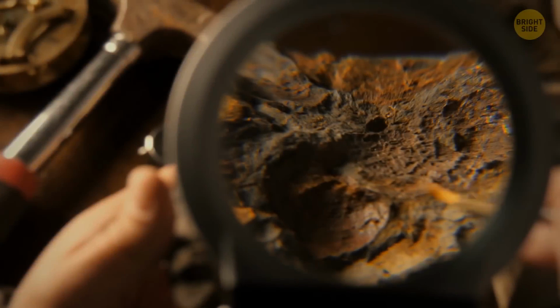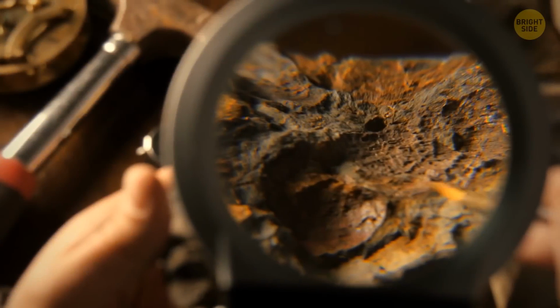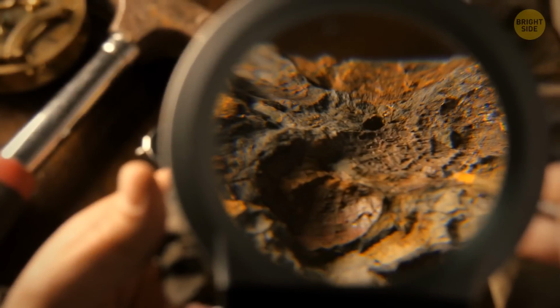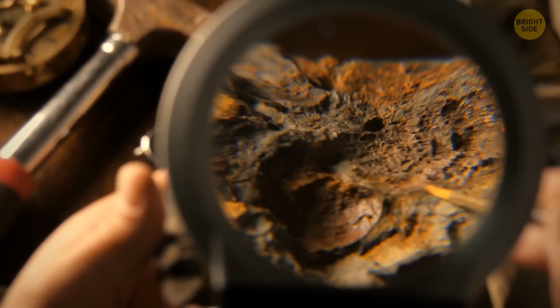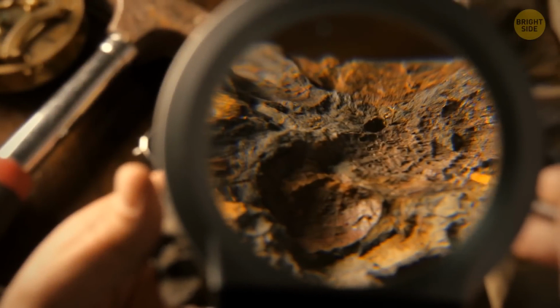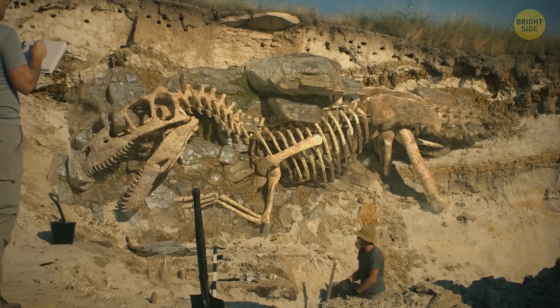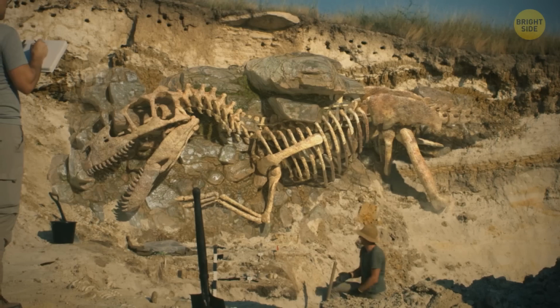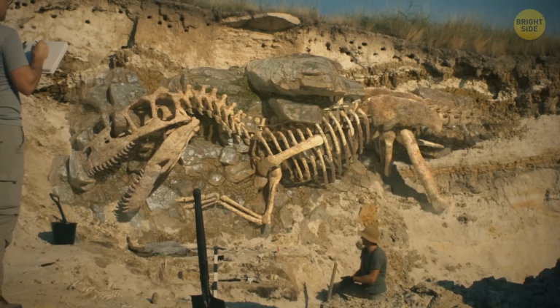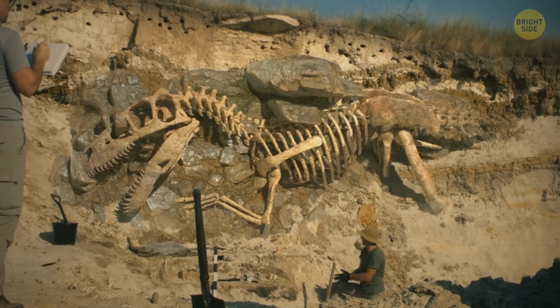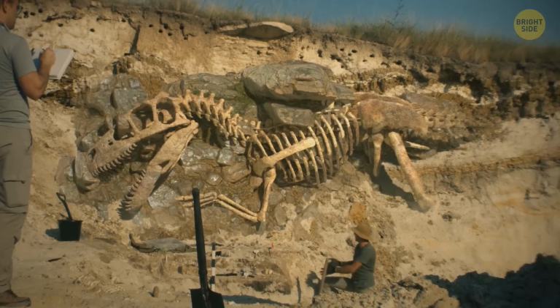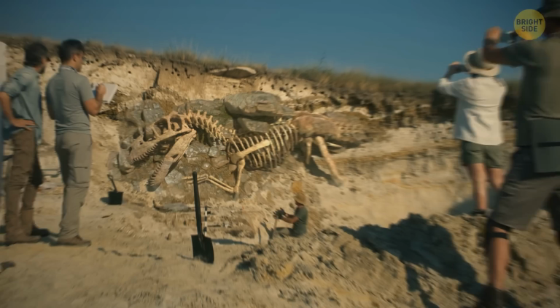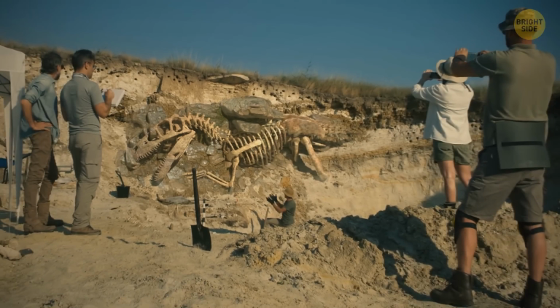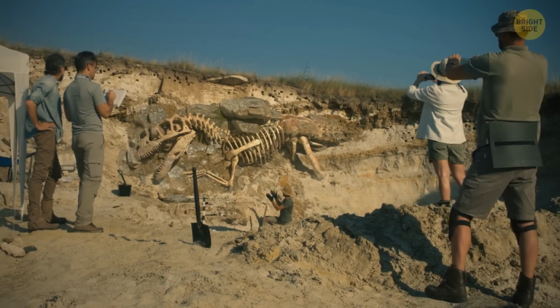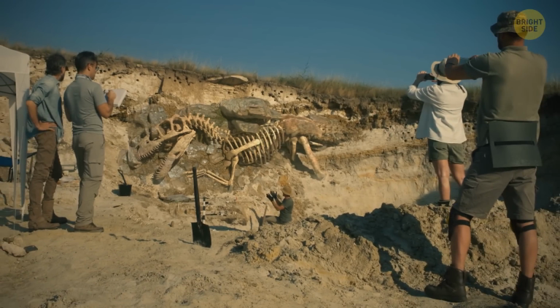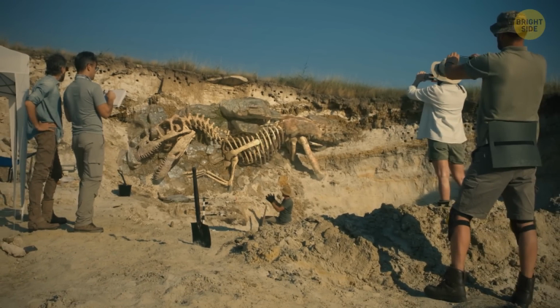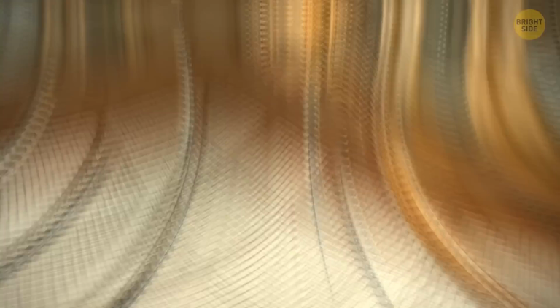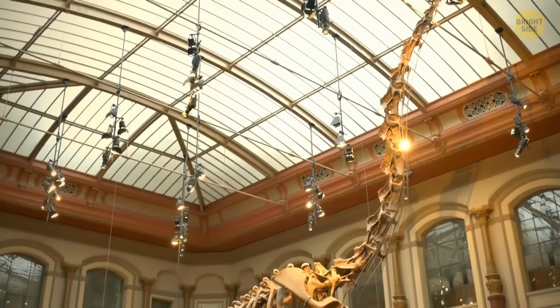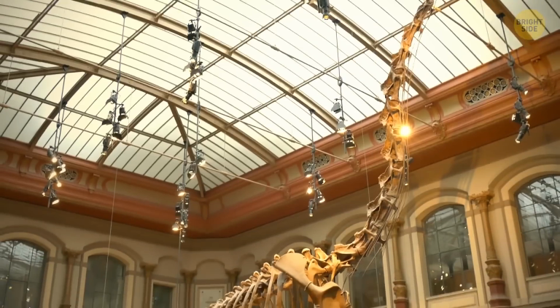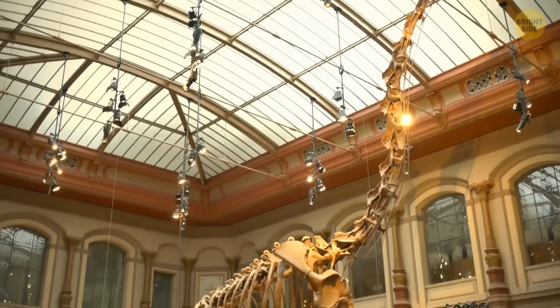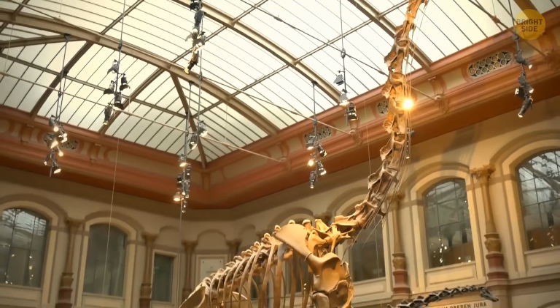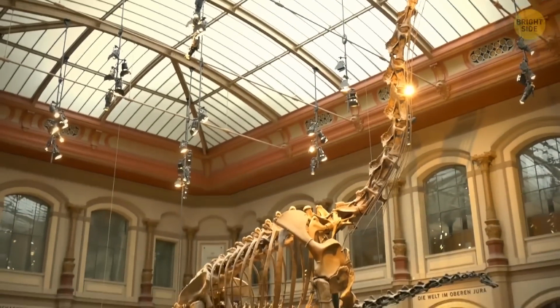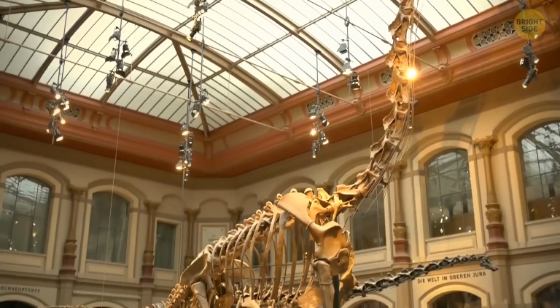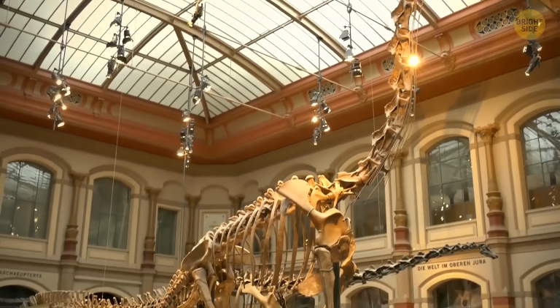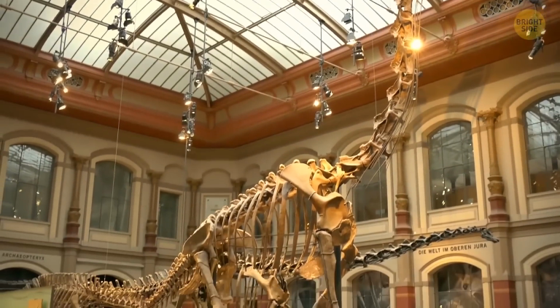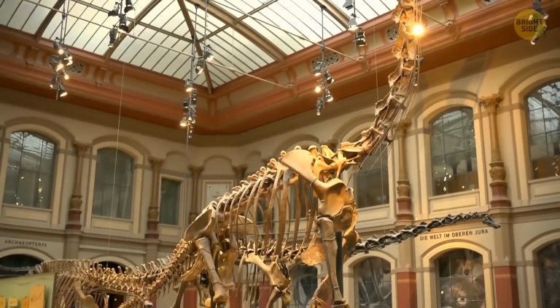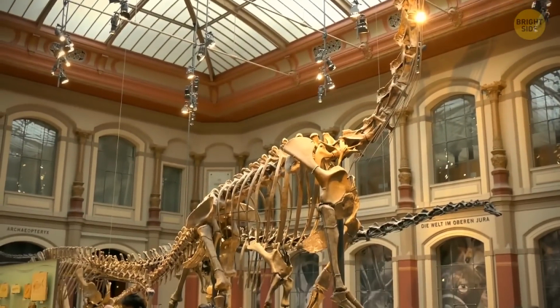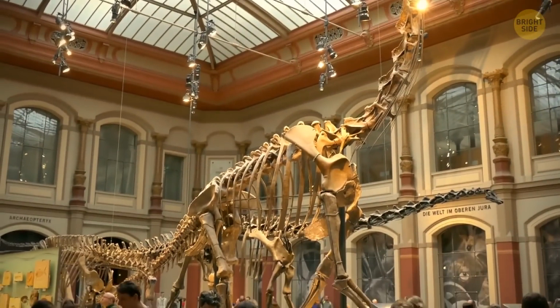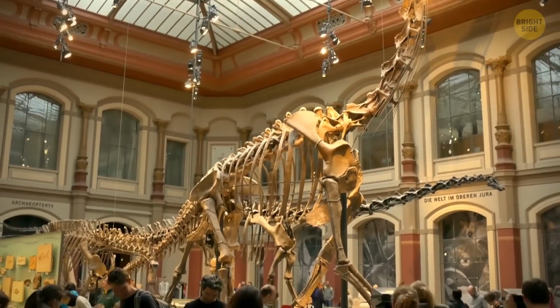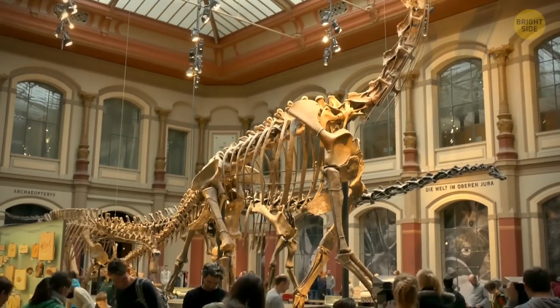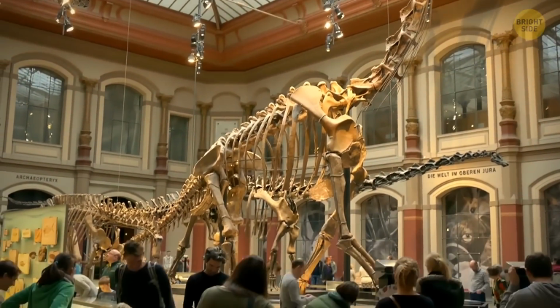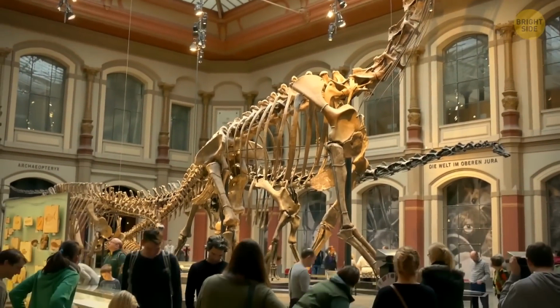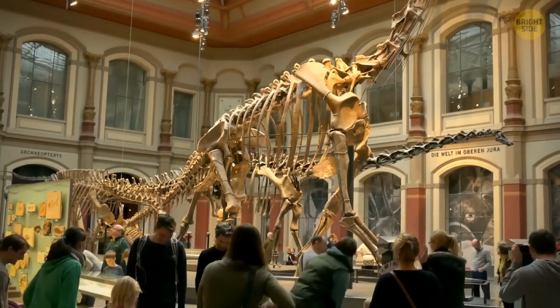Now, thanks to new fossil discoveries and technologies, we're getting to learn more and more about the biology of dinosaurs.